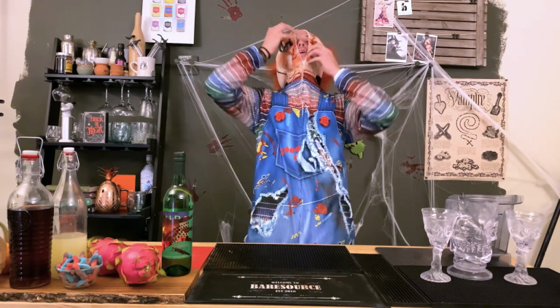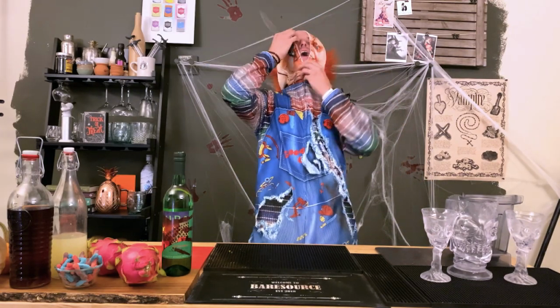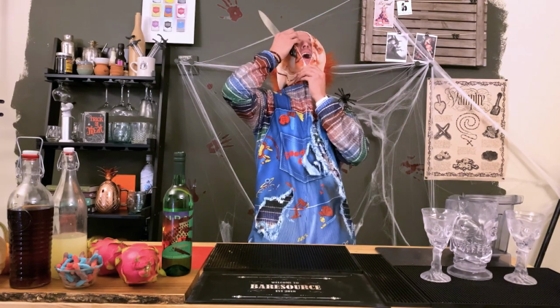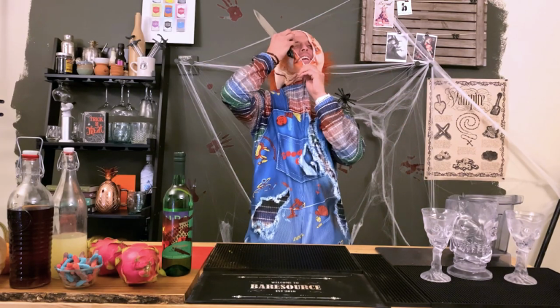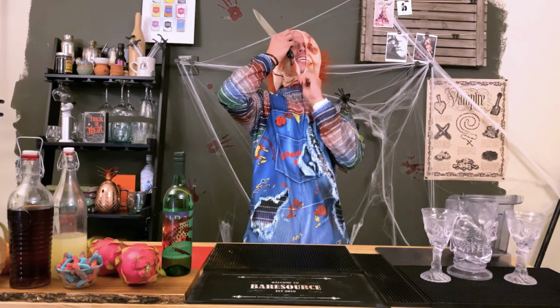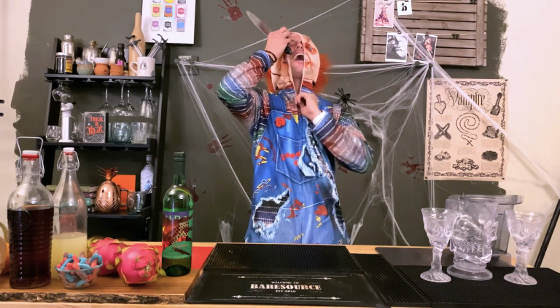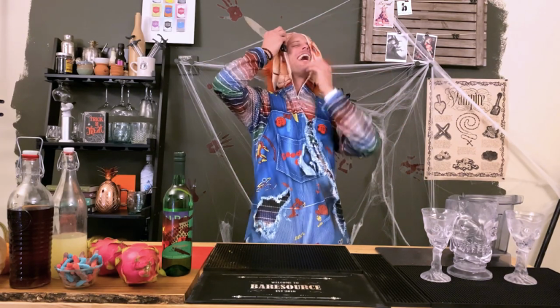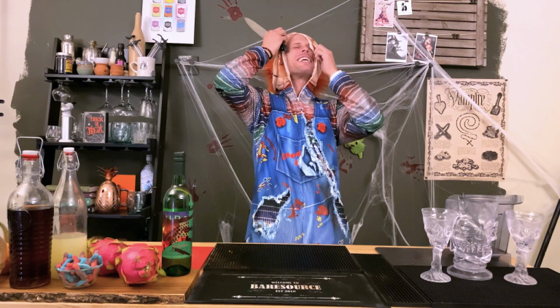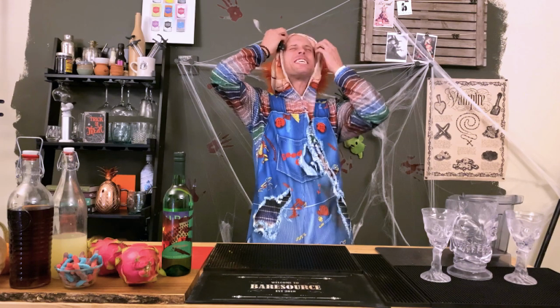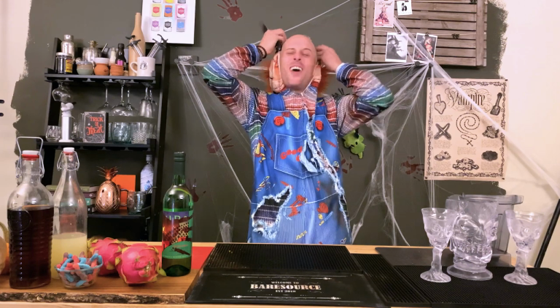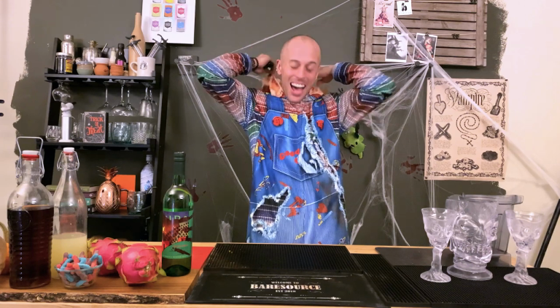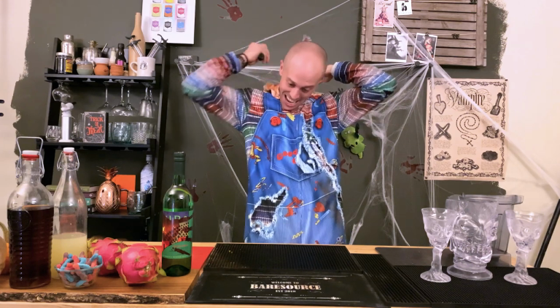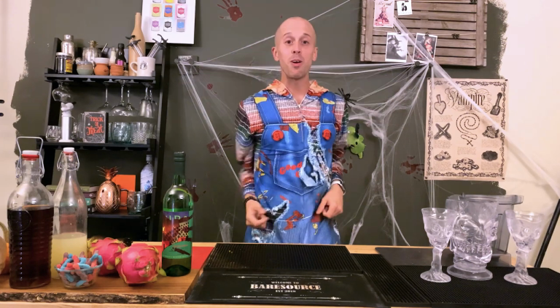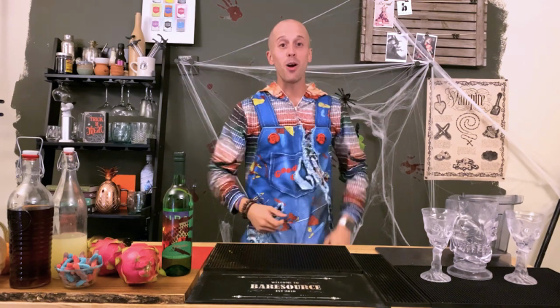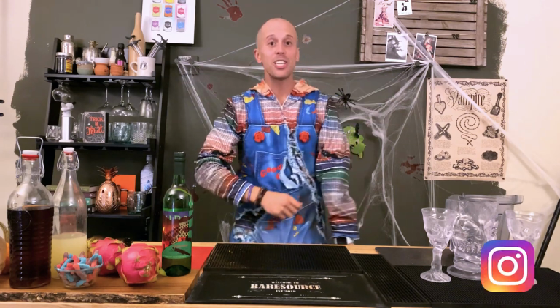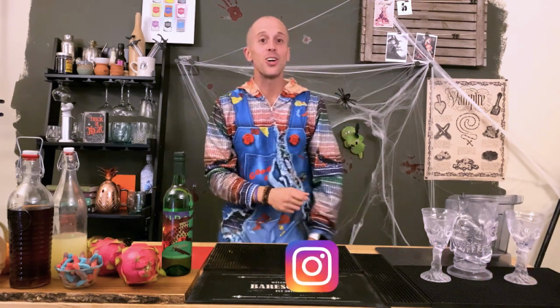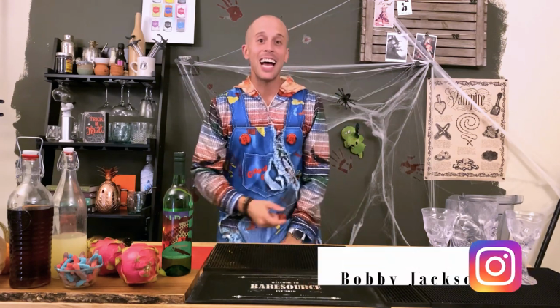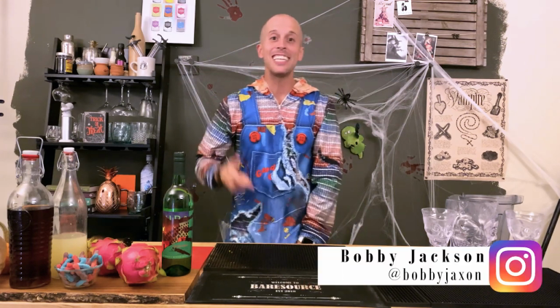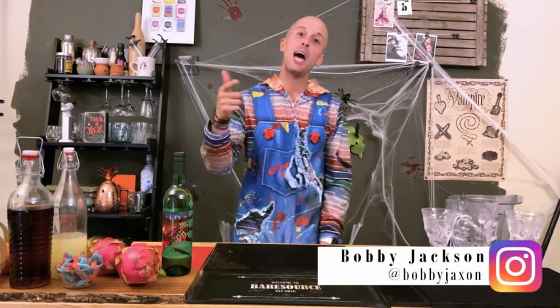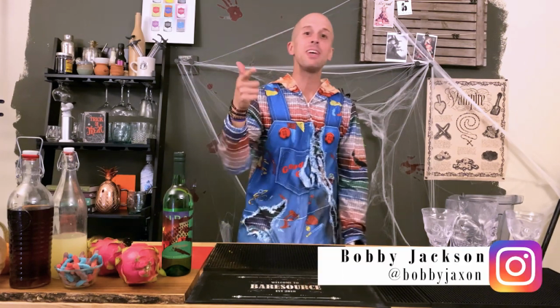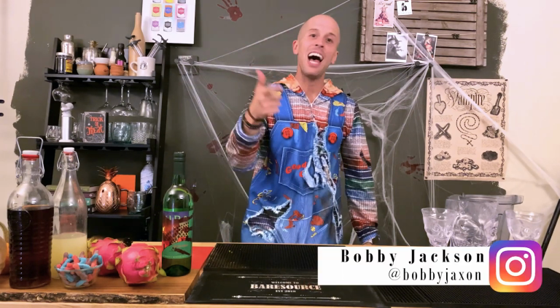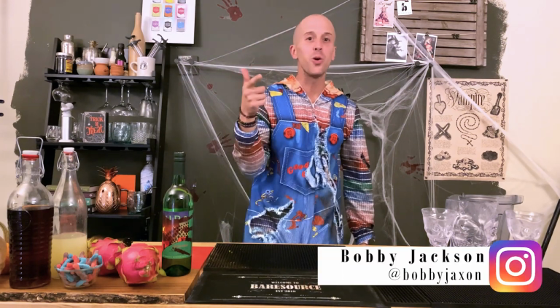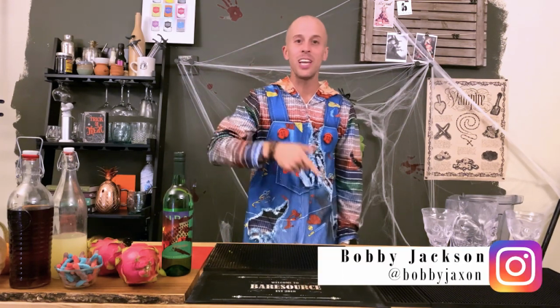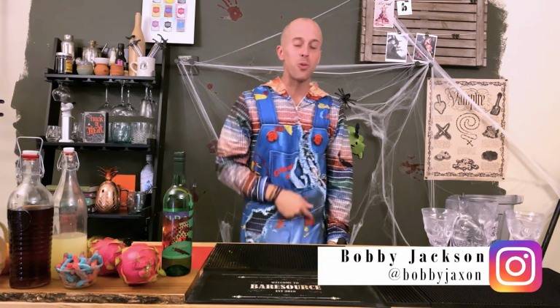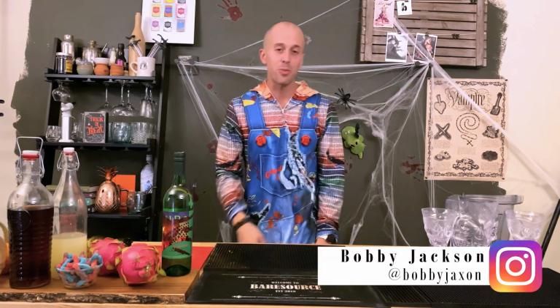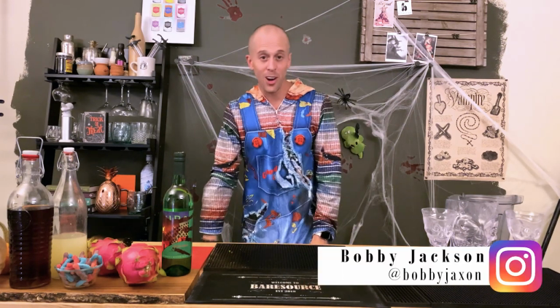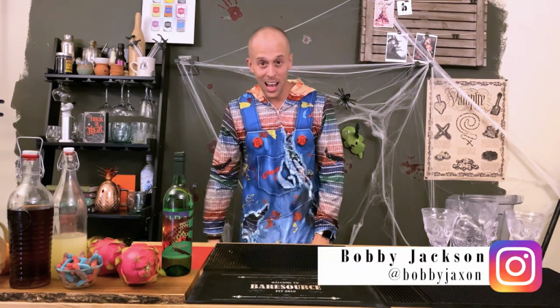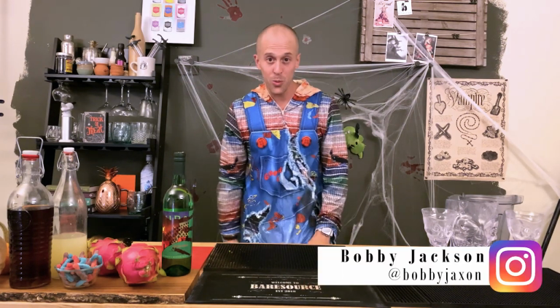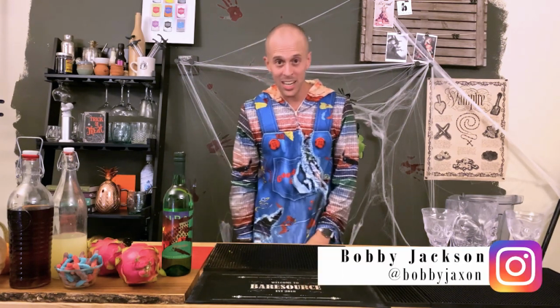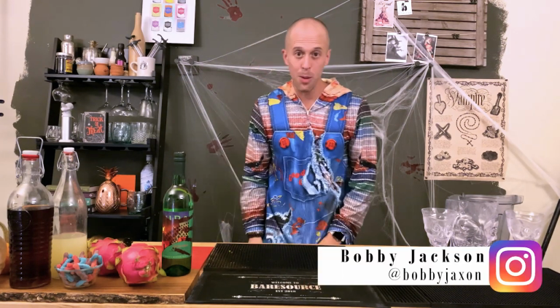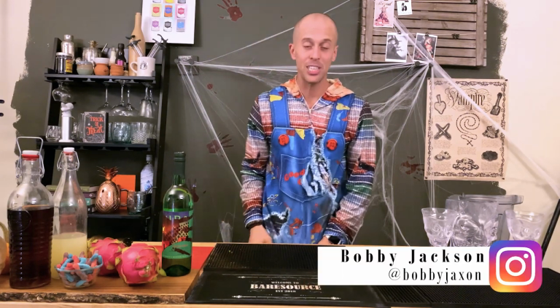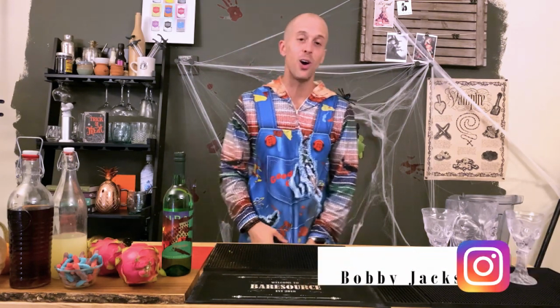Whoa, this is hot! It's so hot! Welcome to Bar Resource, guys. Happy Halloween. Welcome to our Halloween episode.